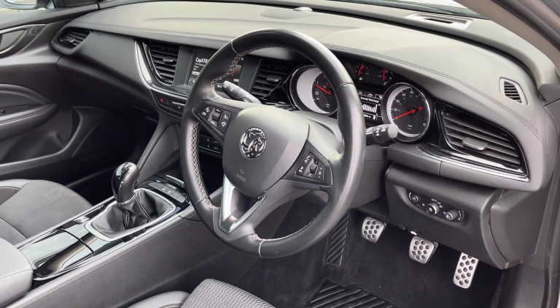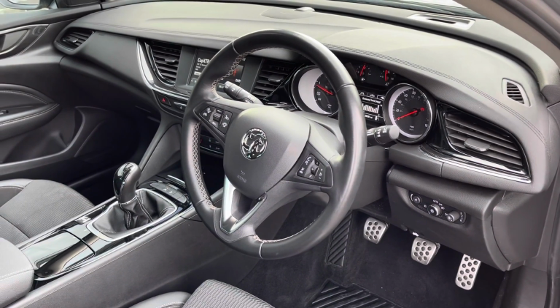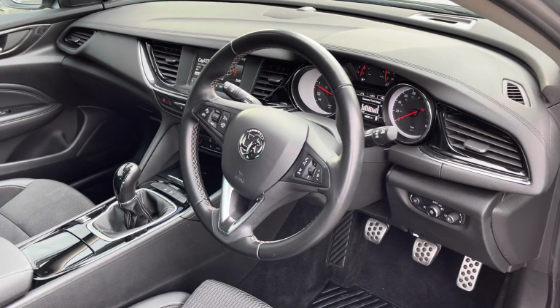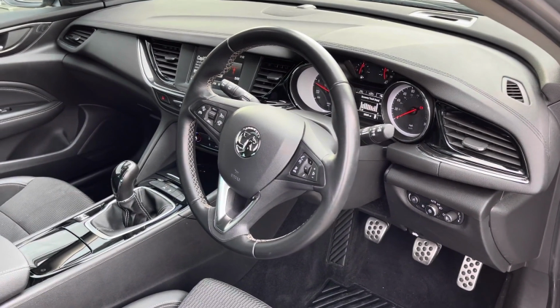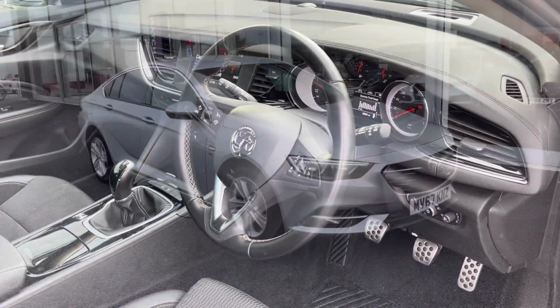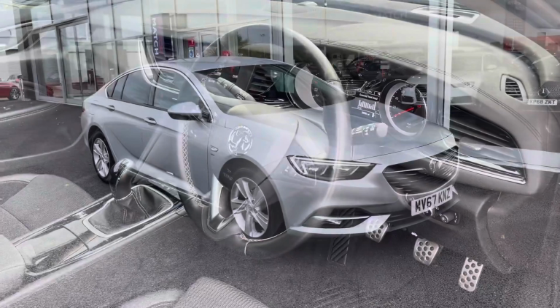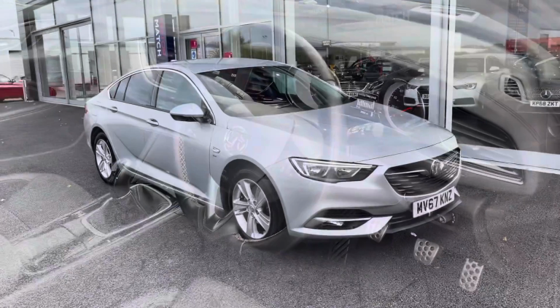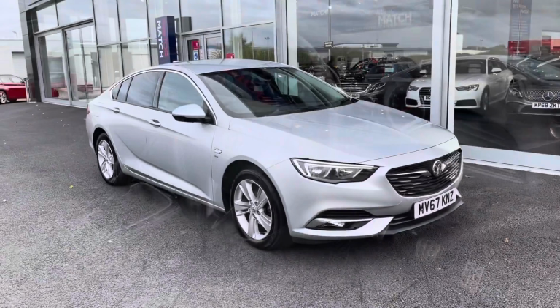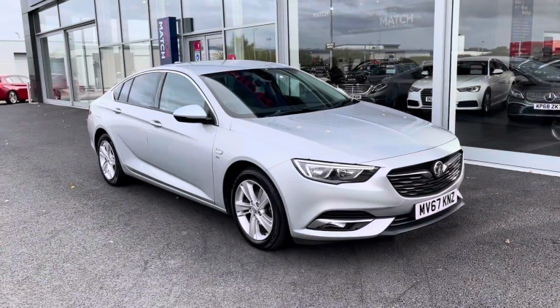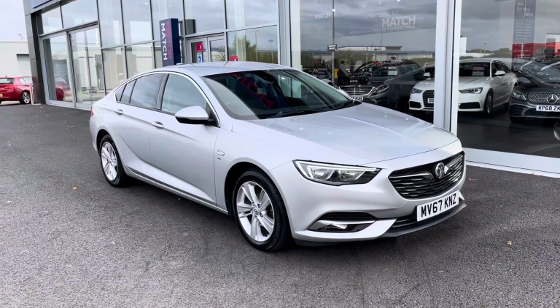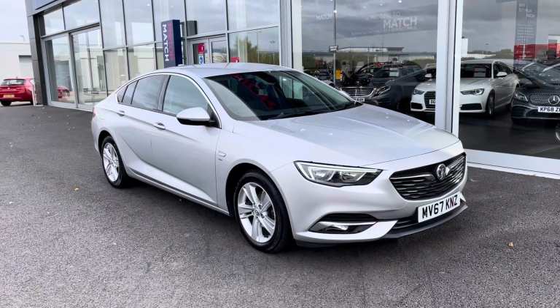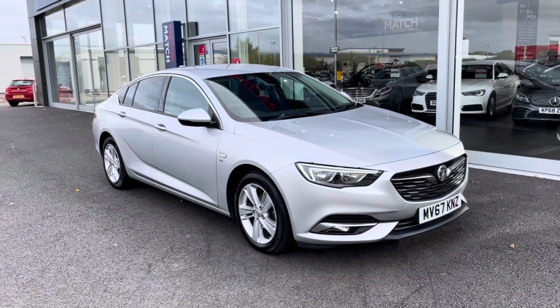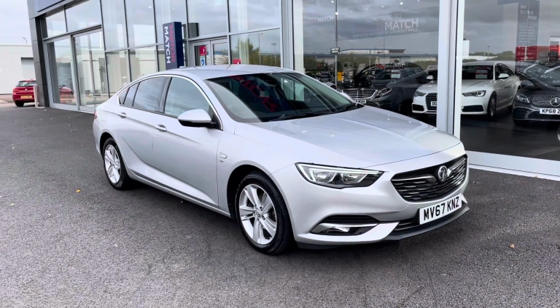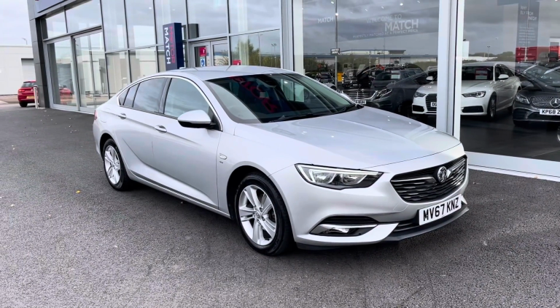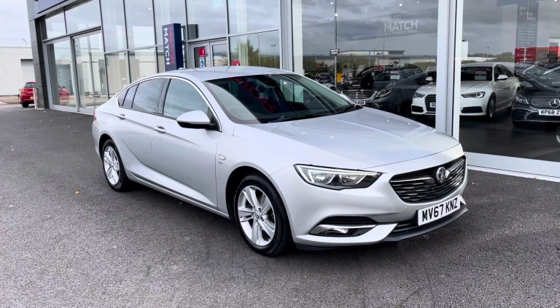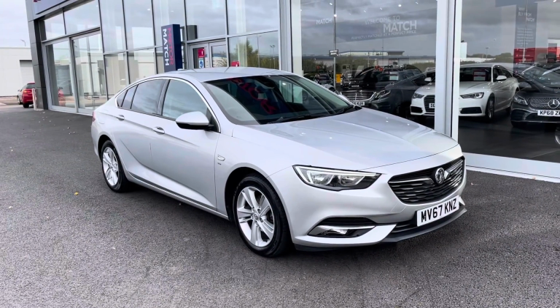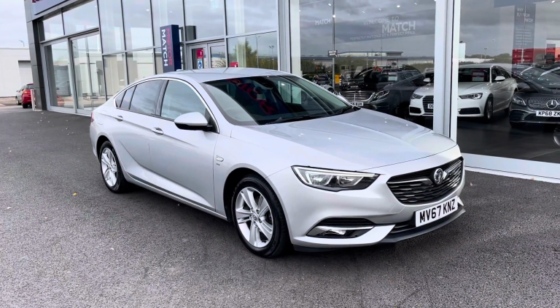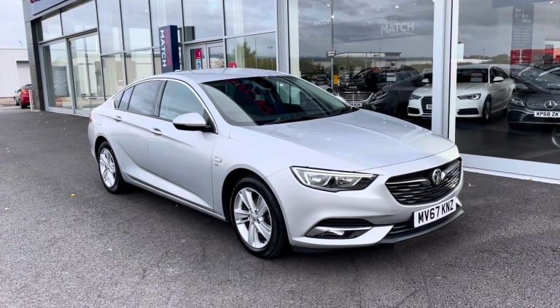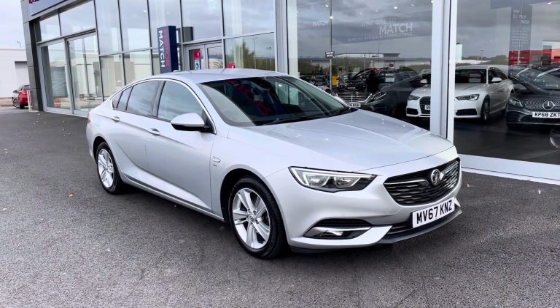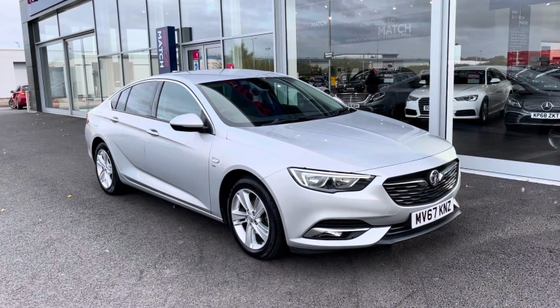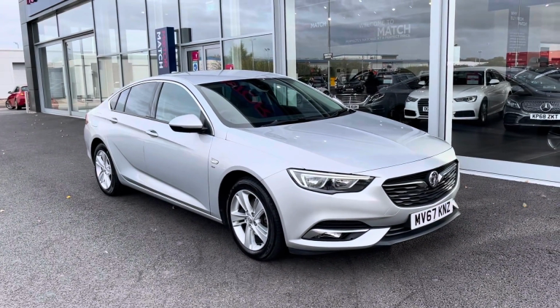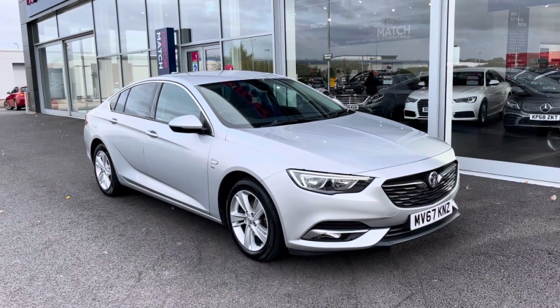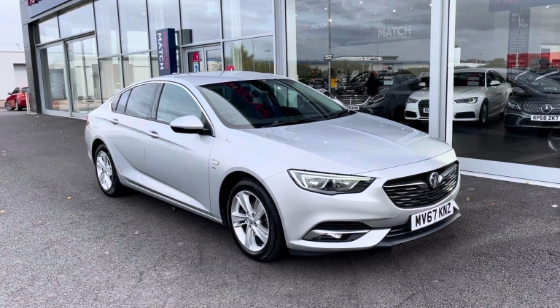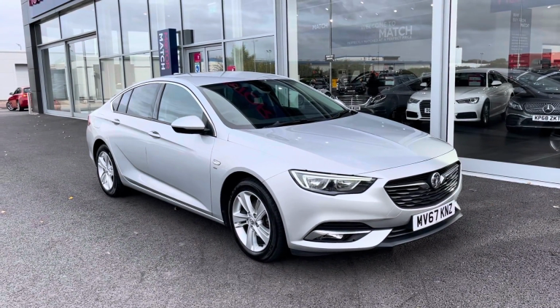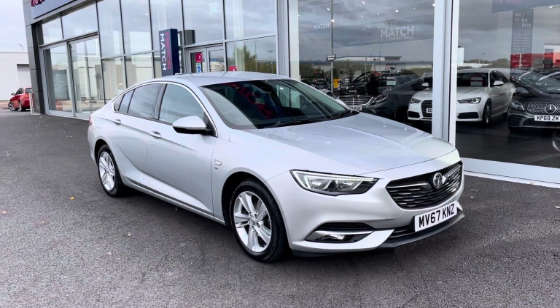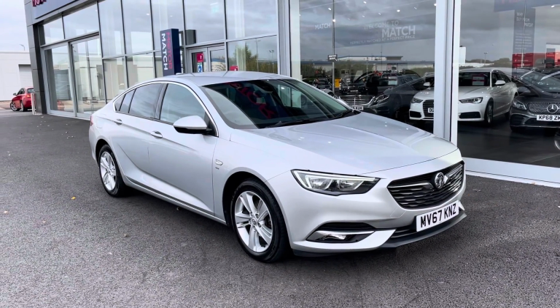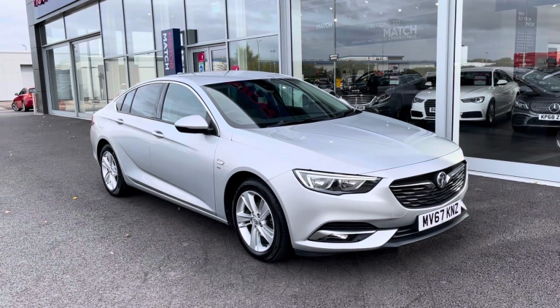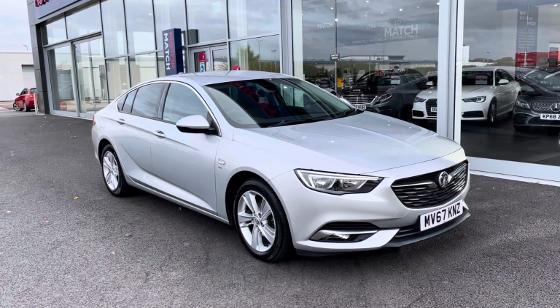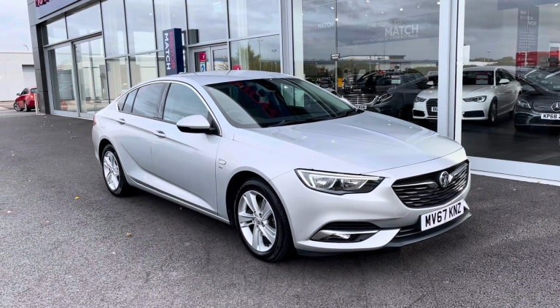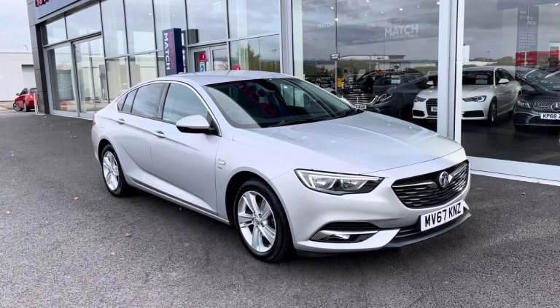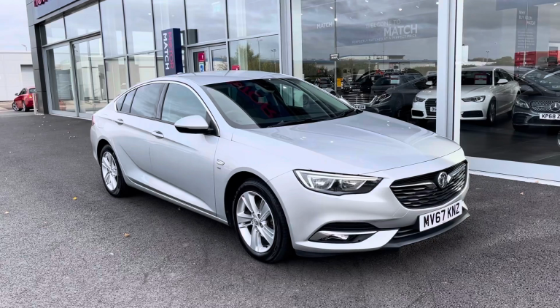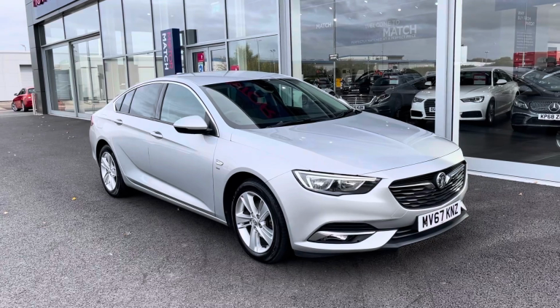This concludes the 360-degree tour around the vehicle. What I'm going to do now is go into the interior and explain some of the features in a little bit more detail.